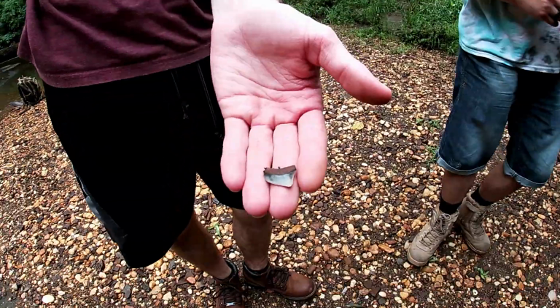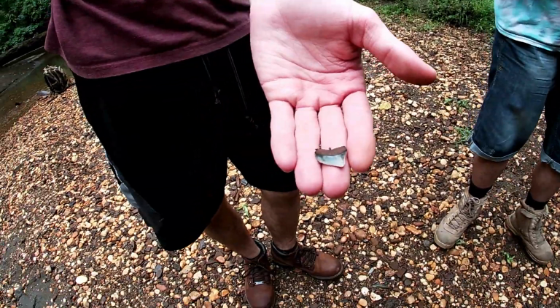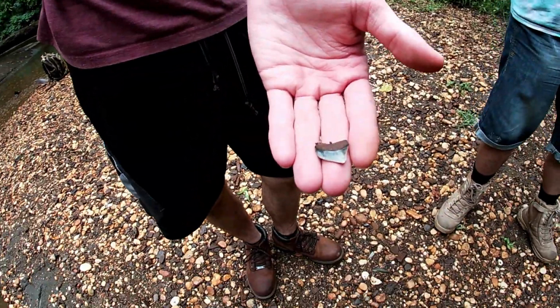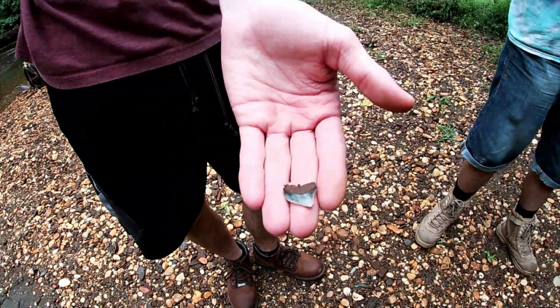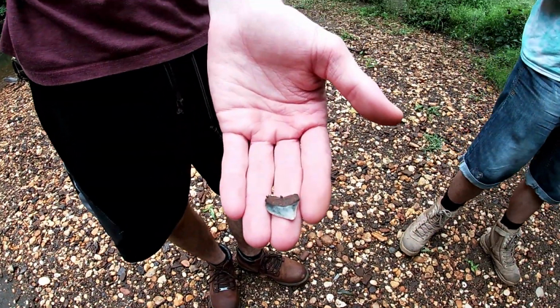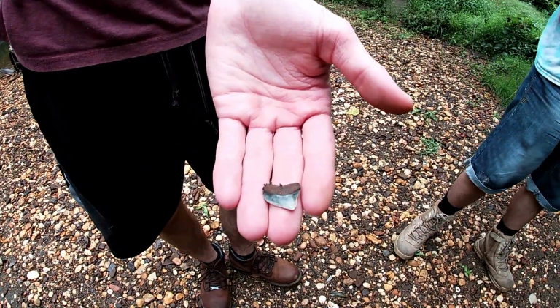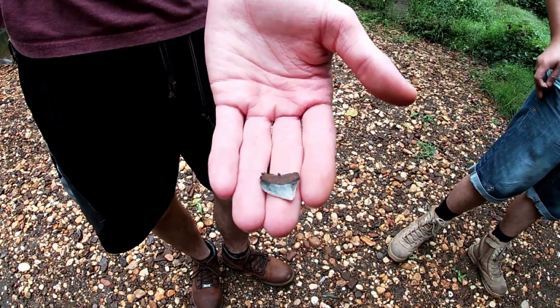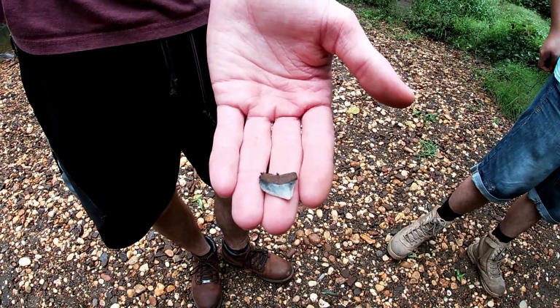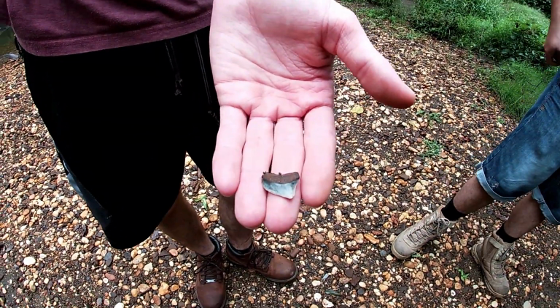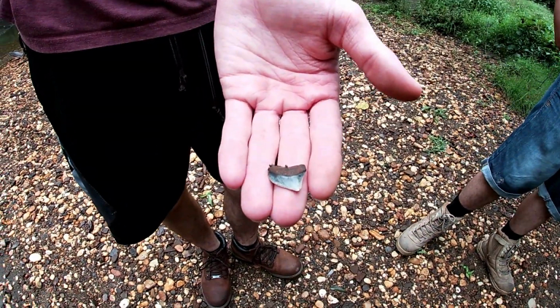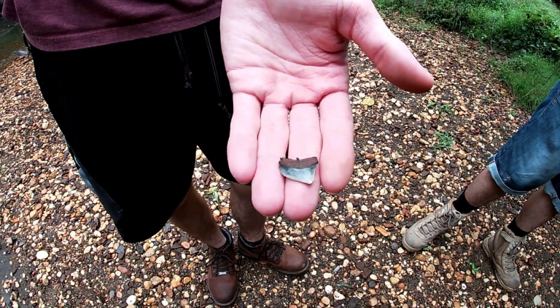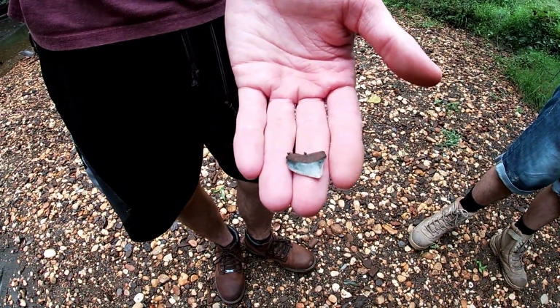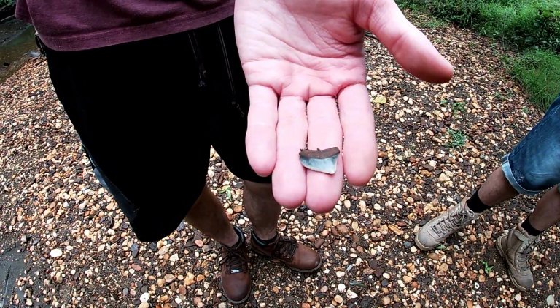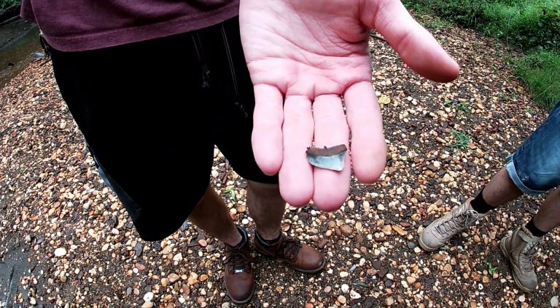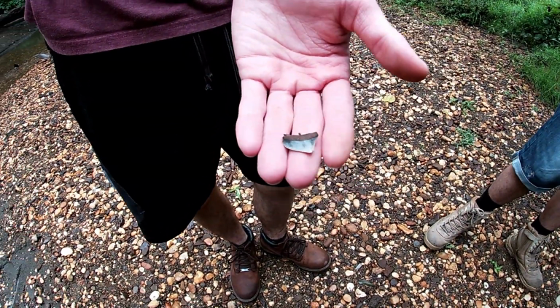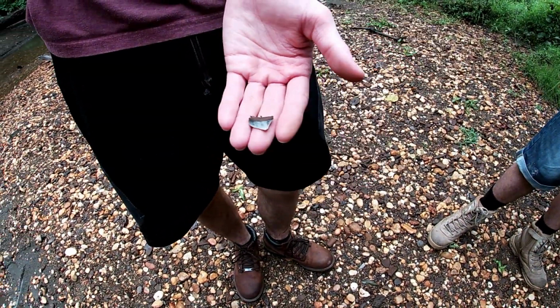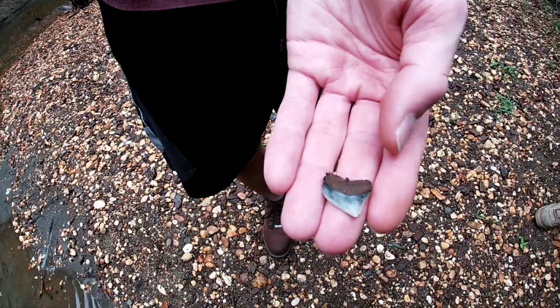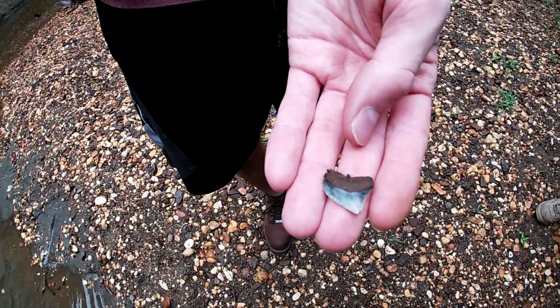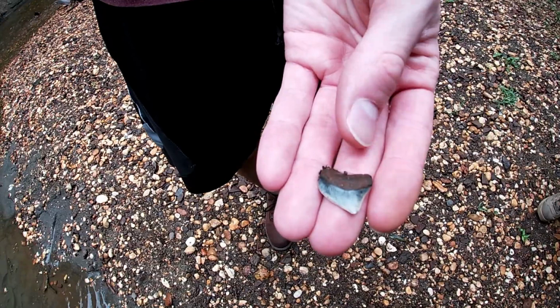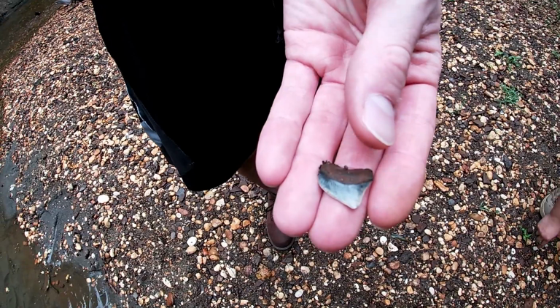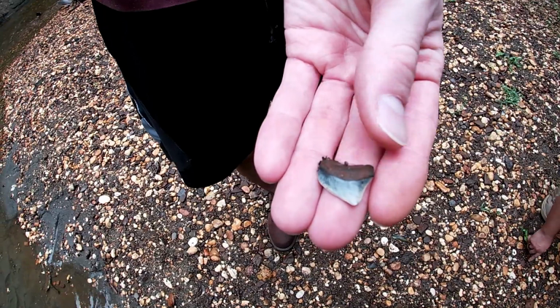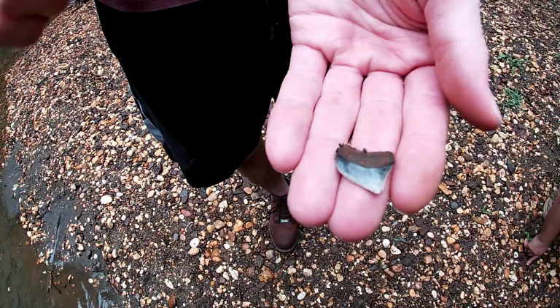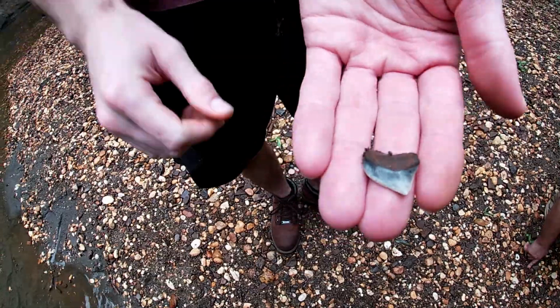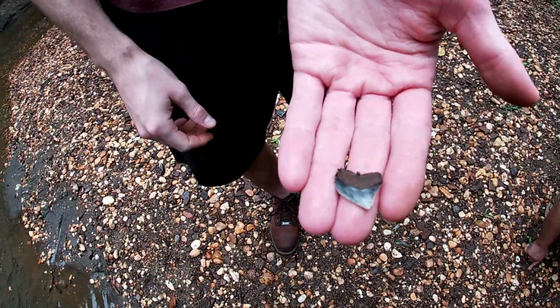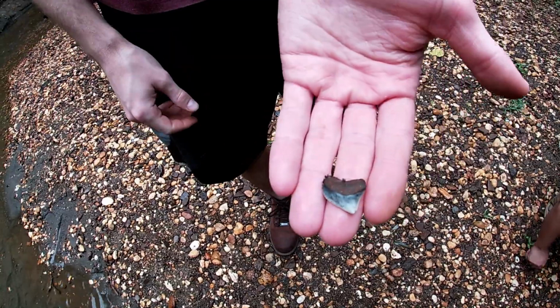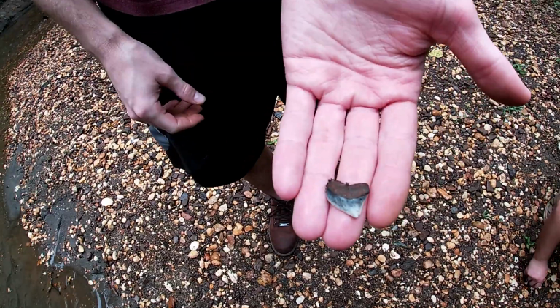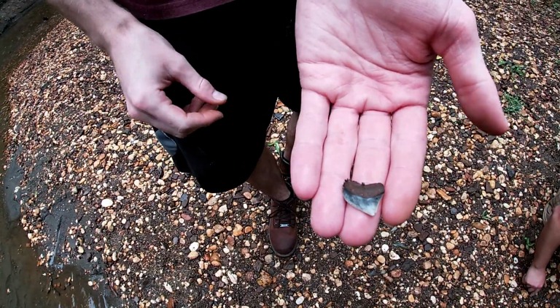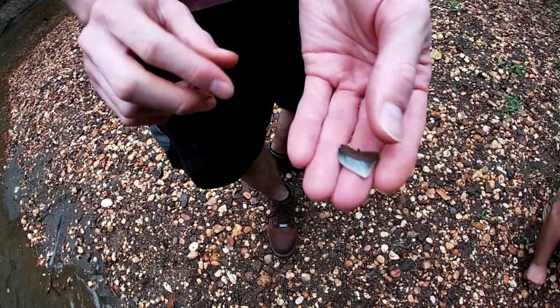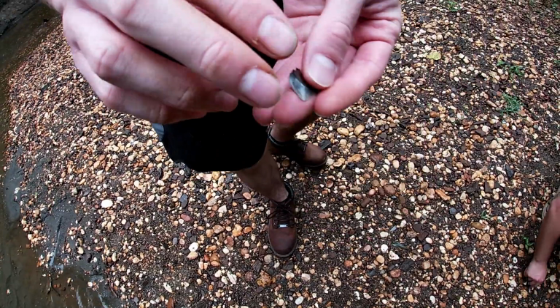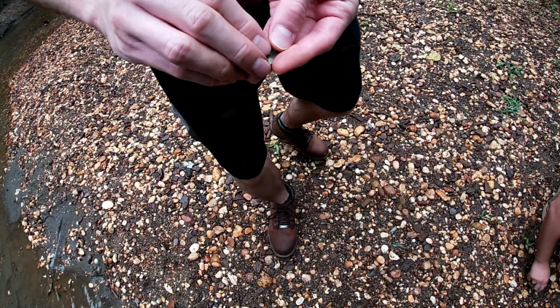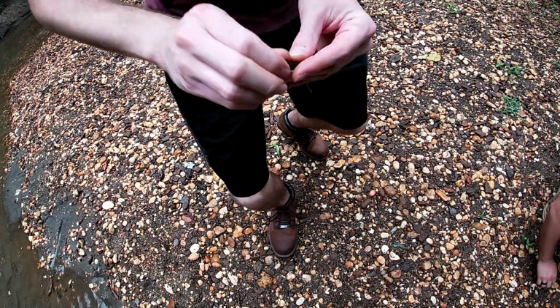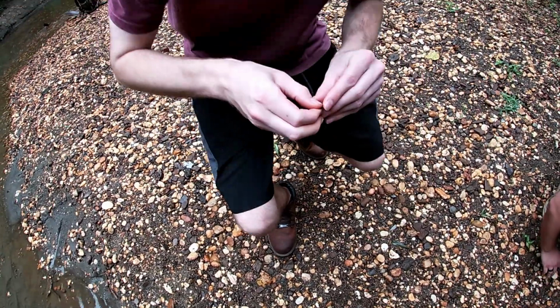That one is beautiful — that's a really nice Squalicorax too. That one's really nice. That's probably the best one of the day so far.